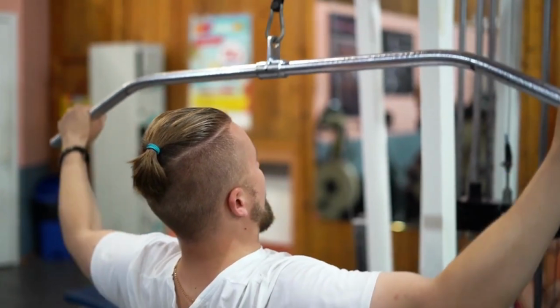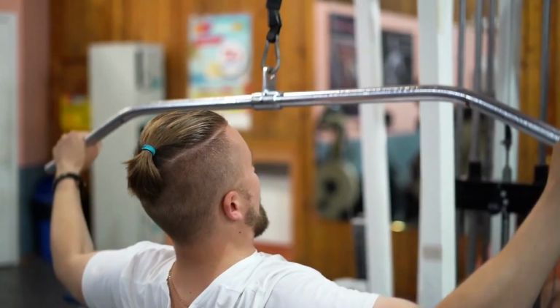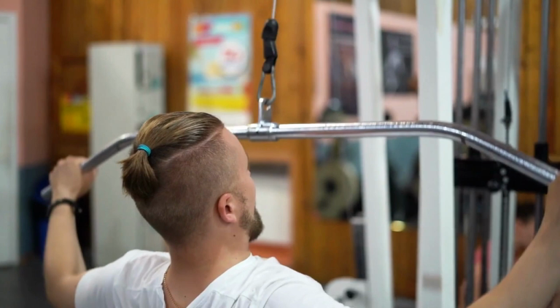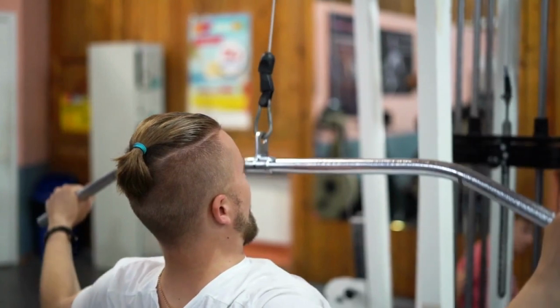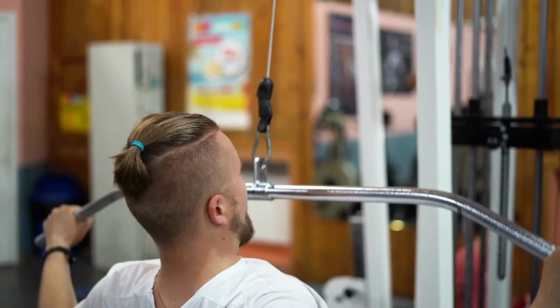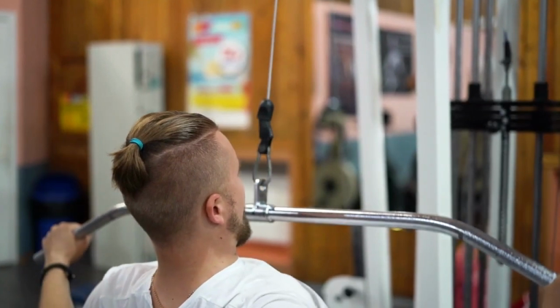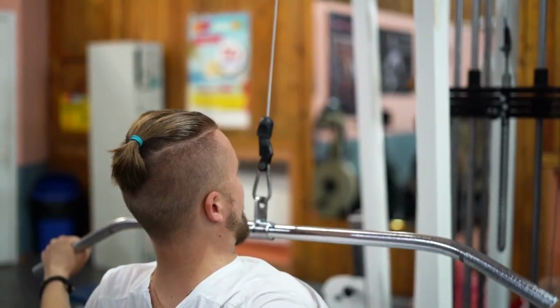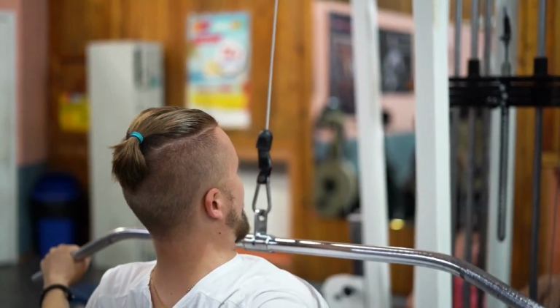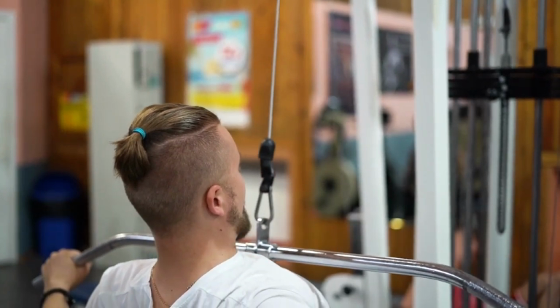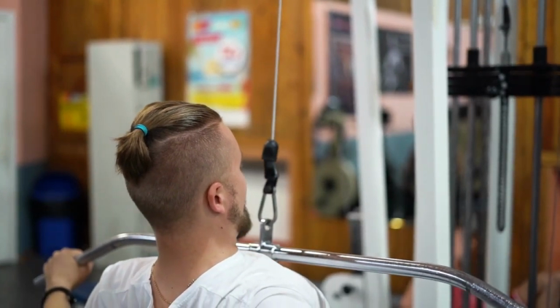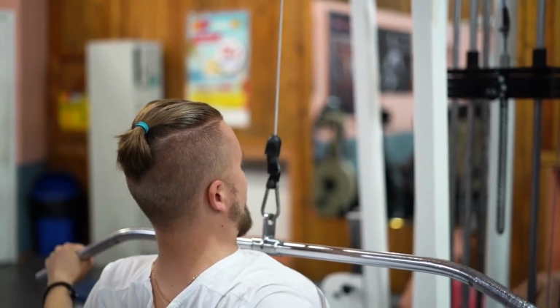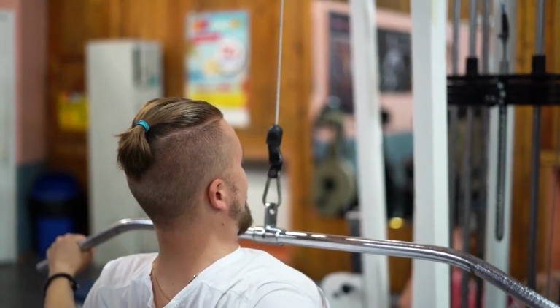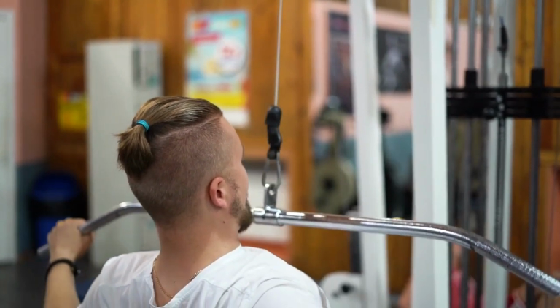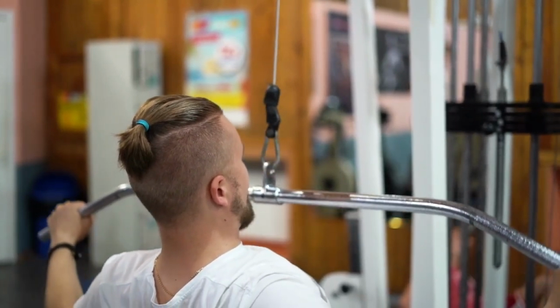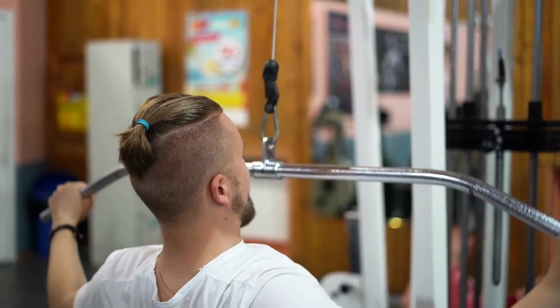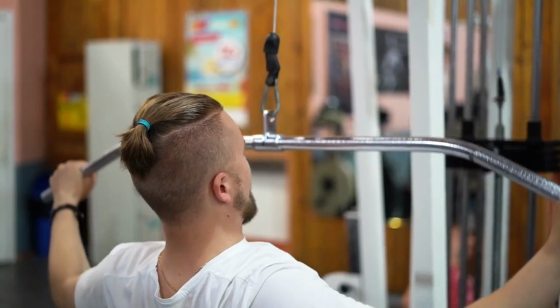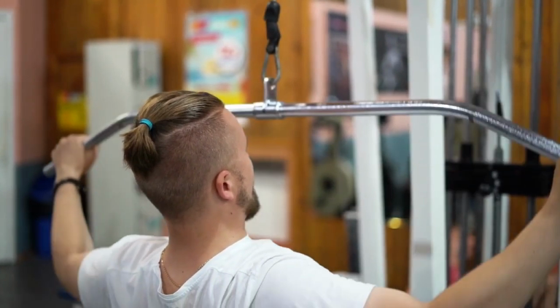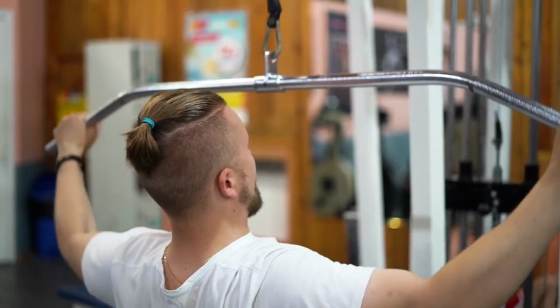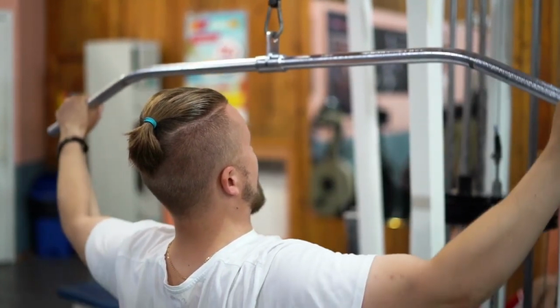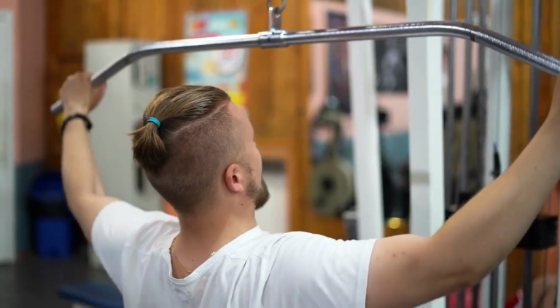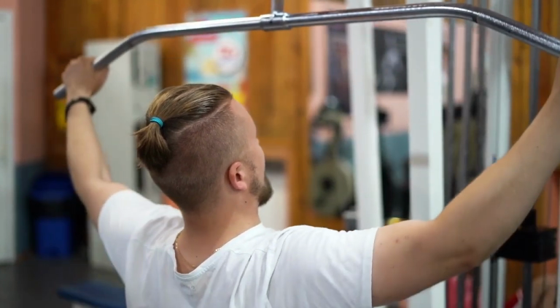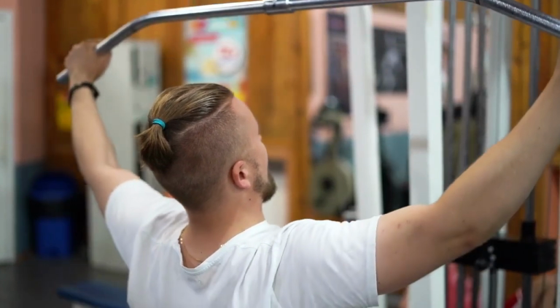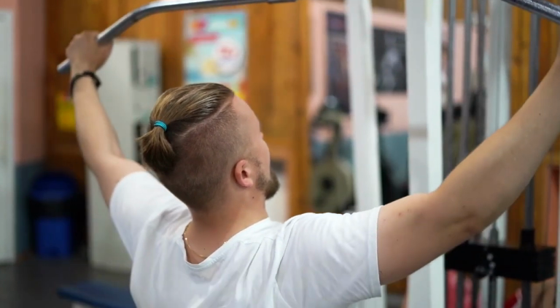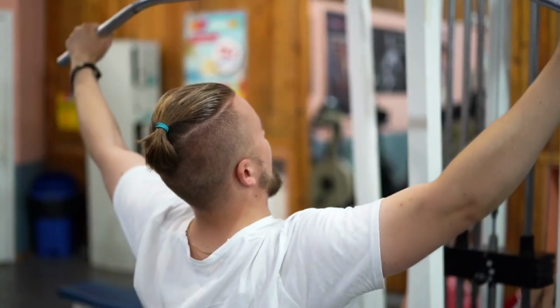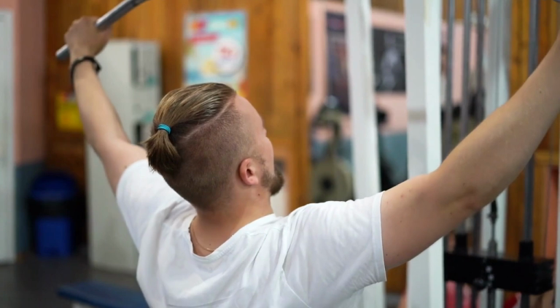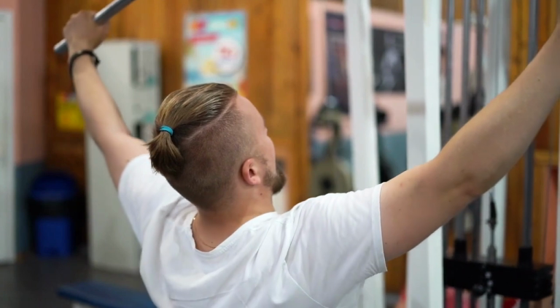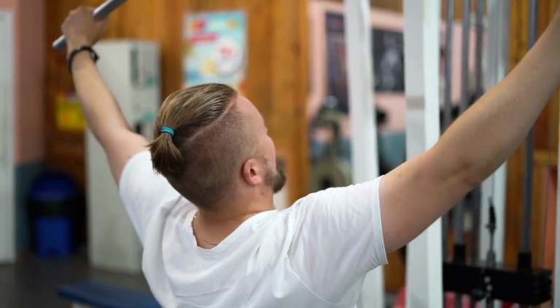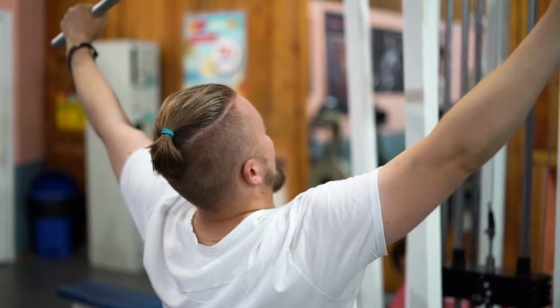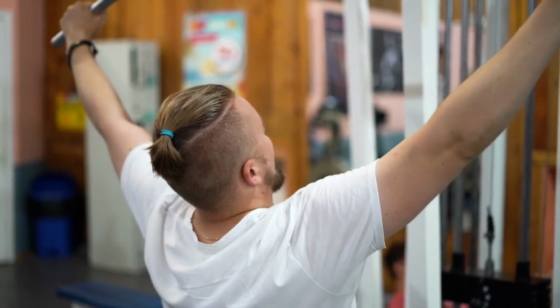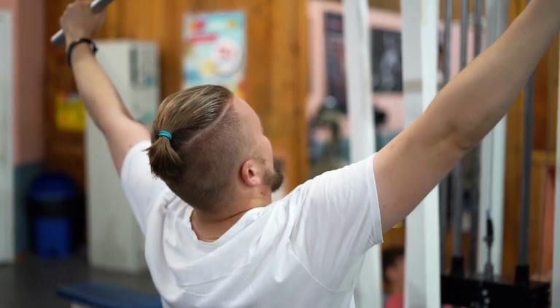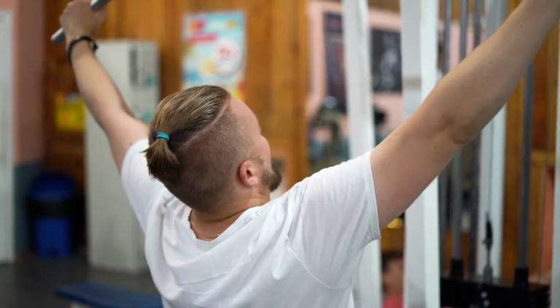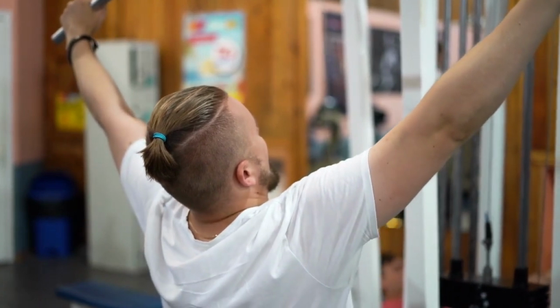All you need to make acutely strong arms is a brace of dumbbells, about 15 twinkles, and the list of the absolute stylish arm toning exercises.